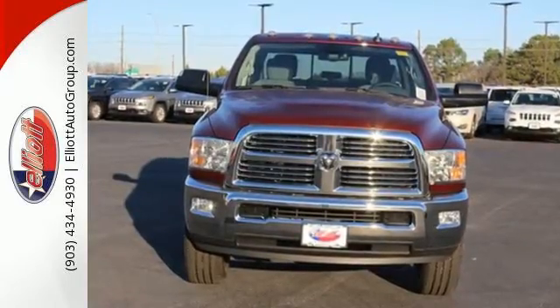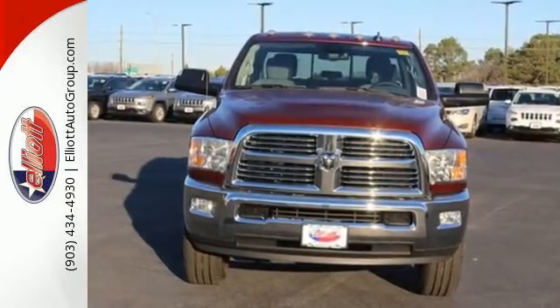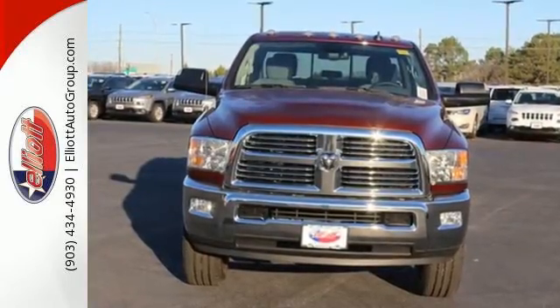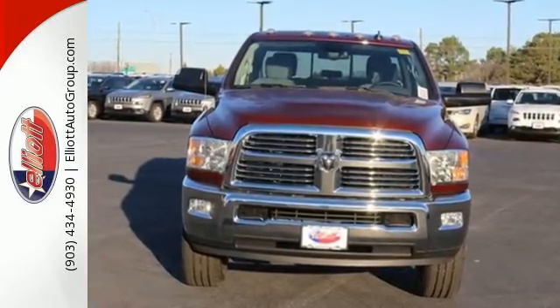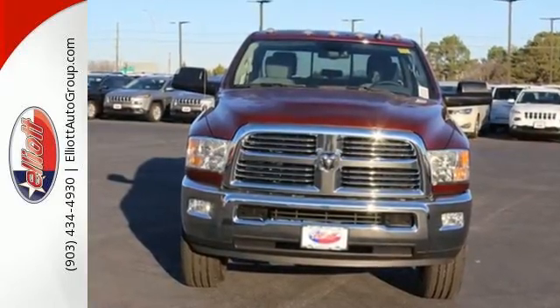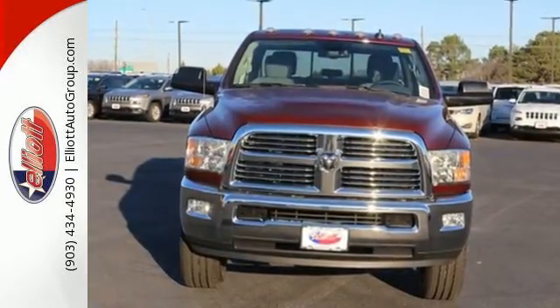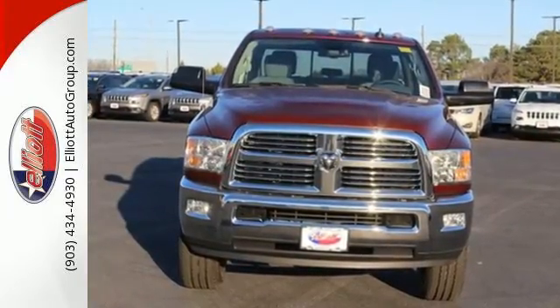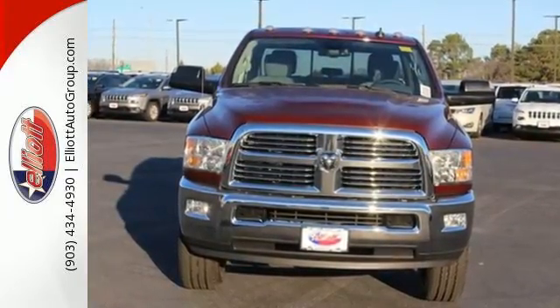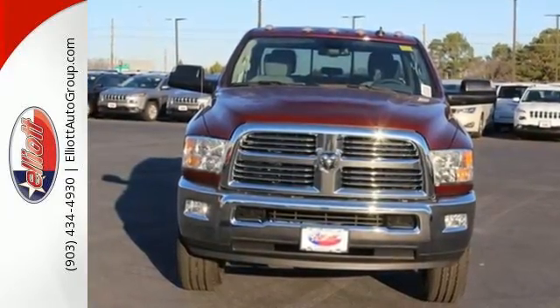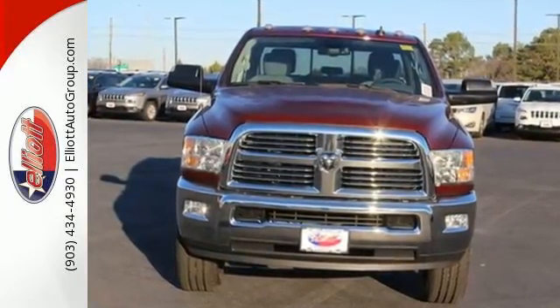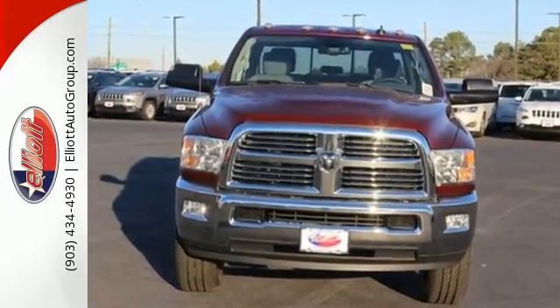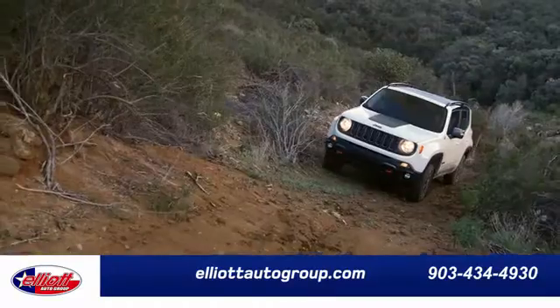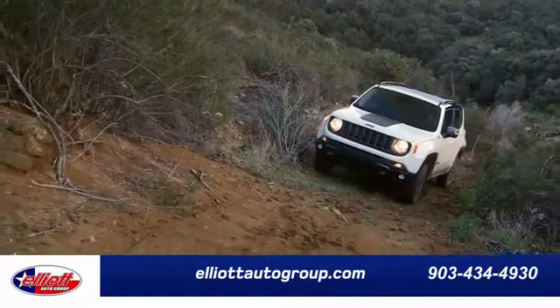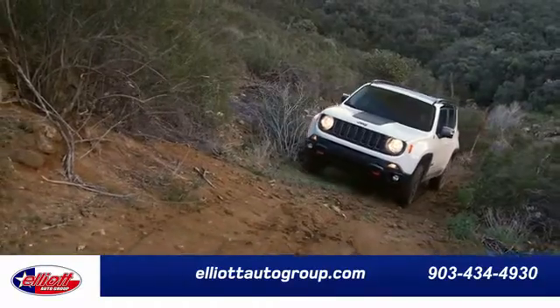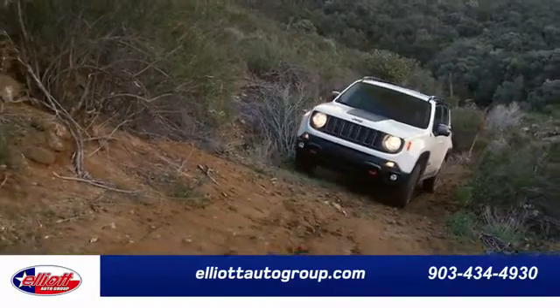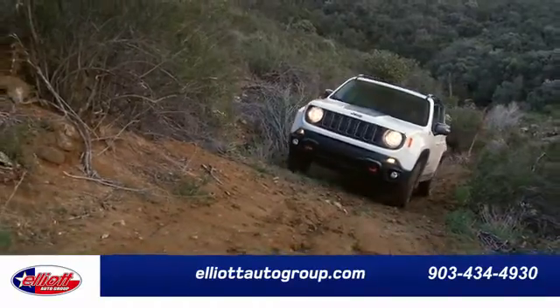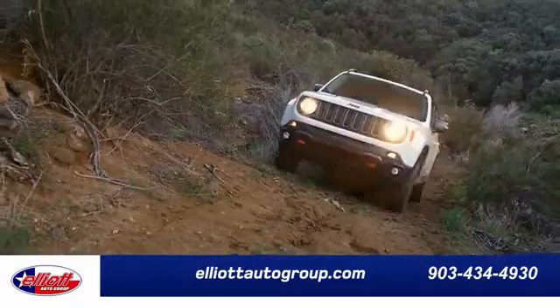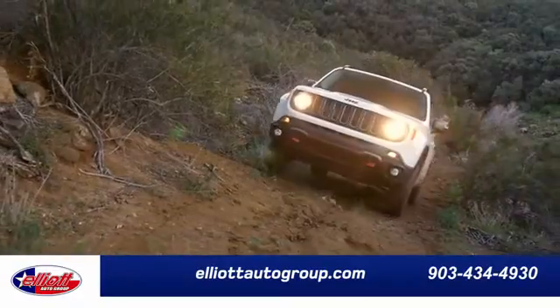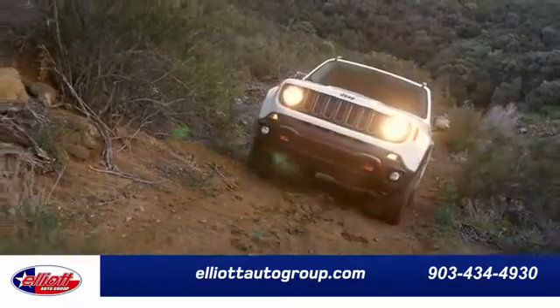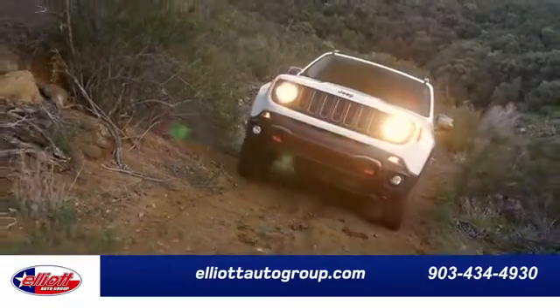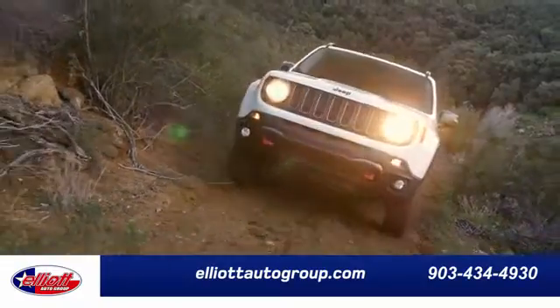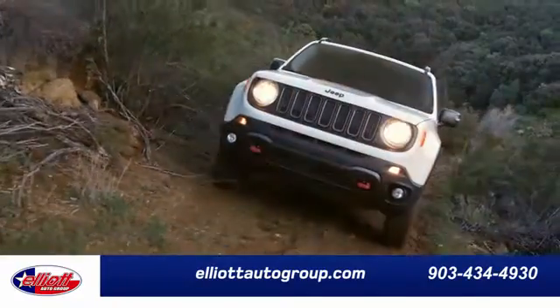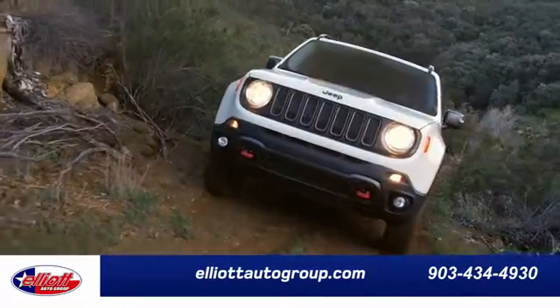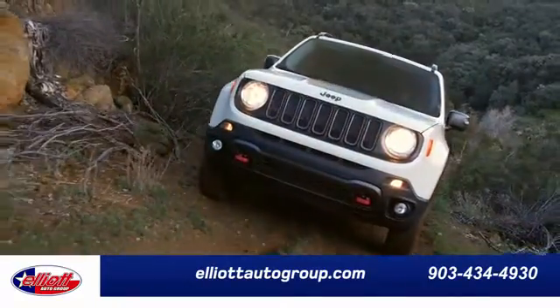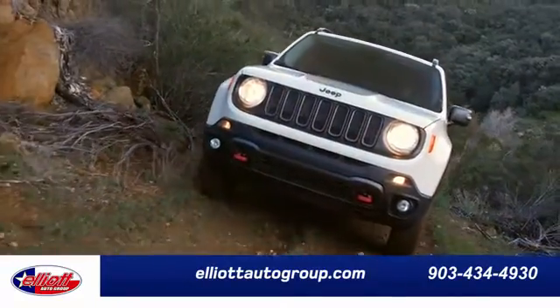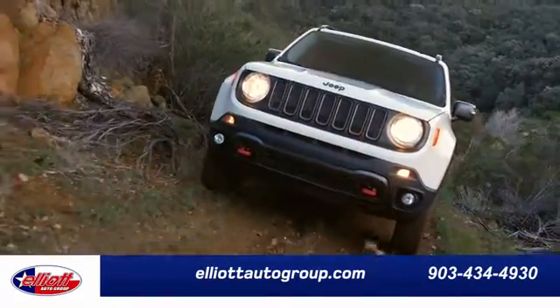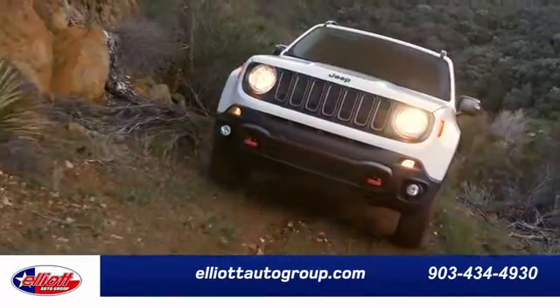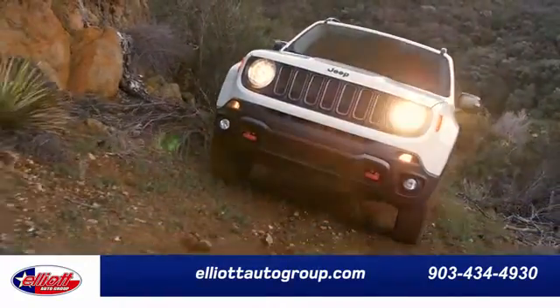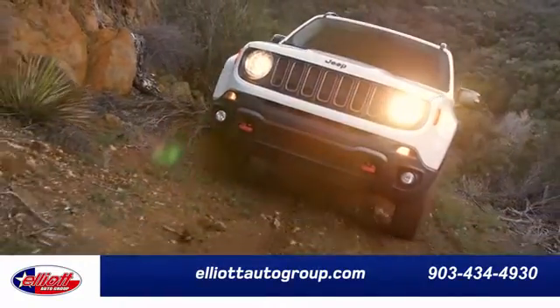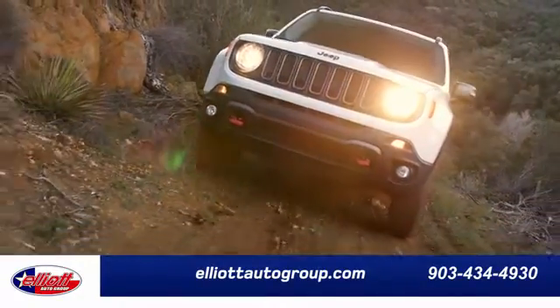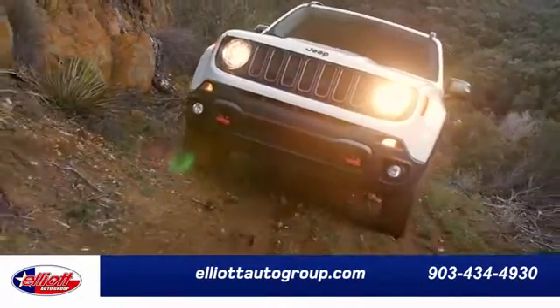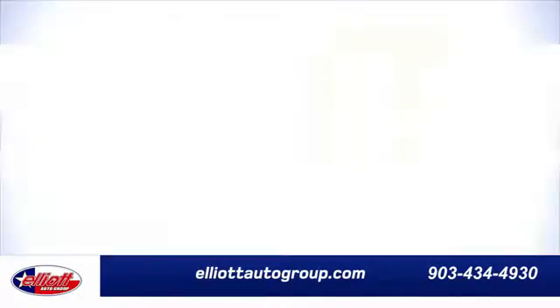Stop by for a test drive. Elliott Auto Group — we don't do things the old way, we do them the right way.